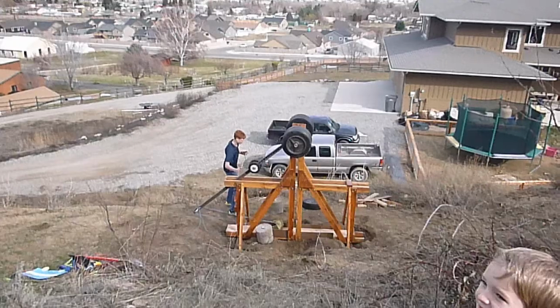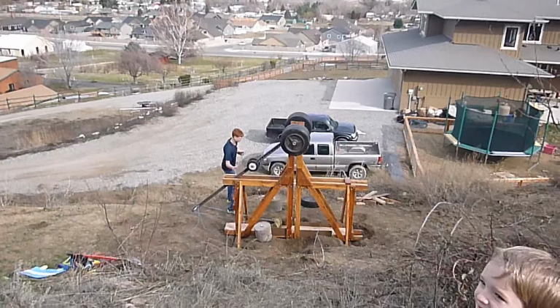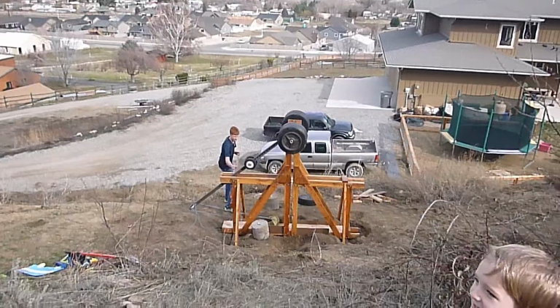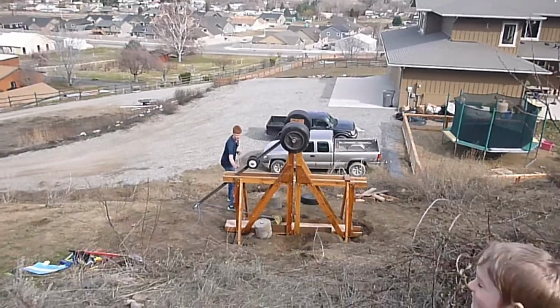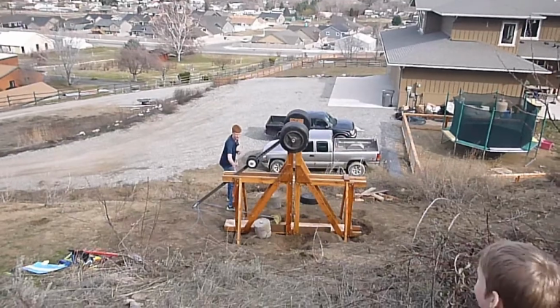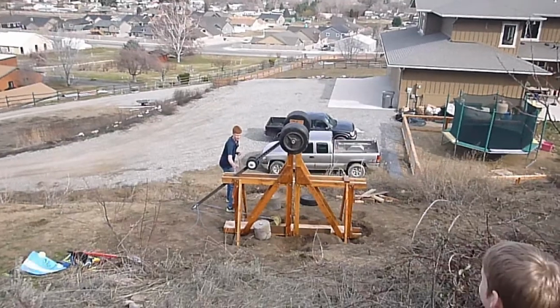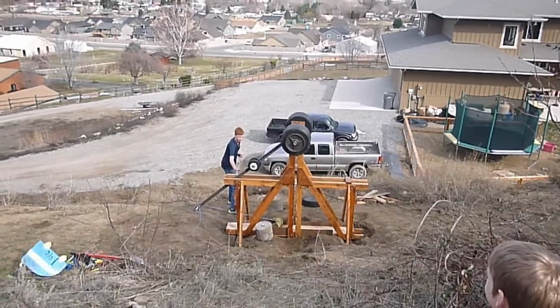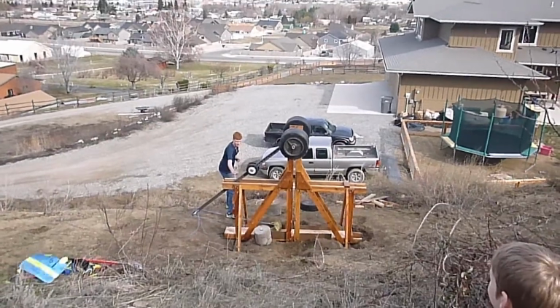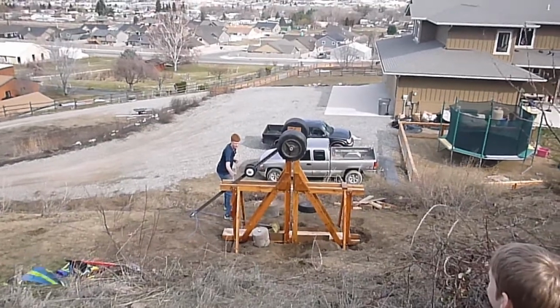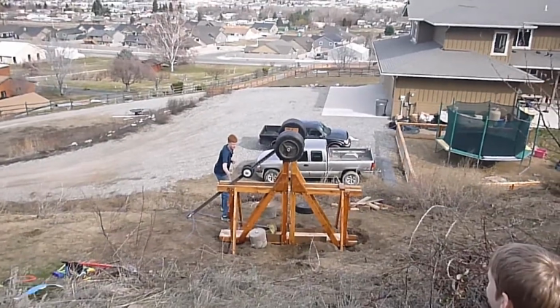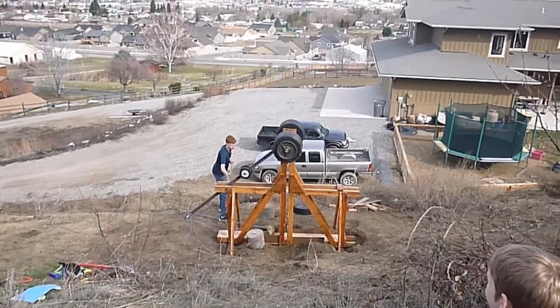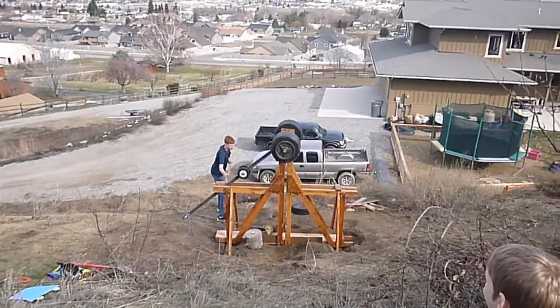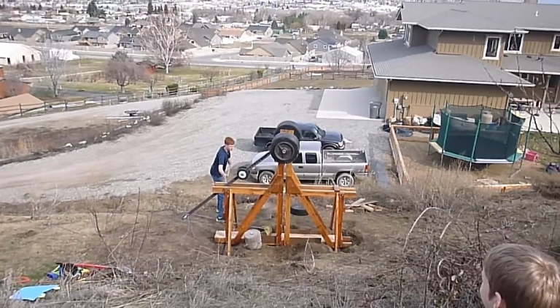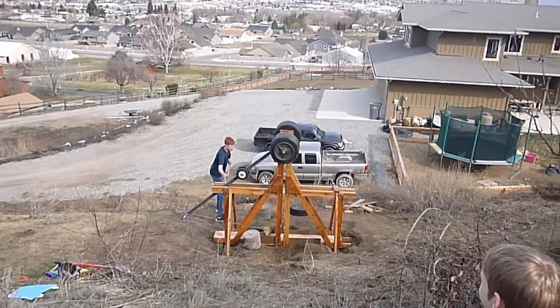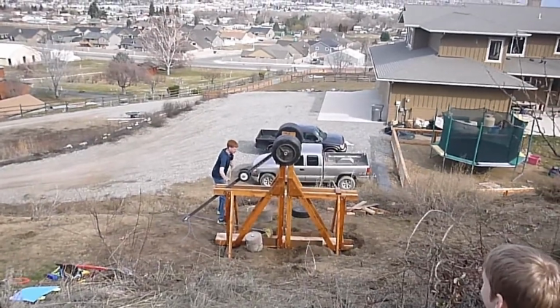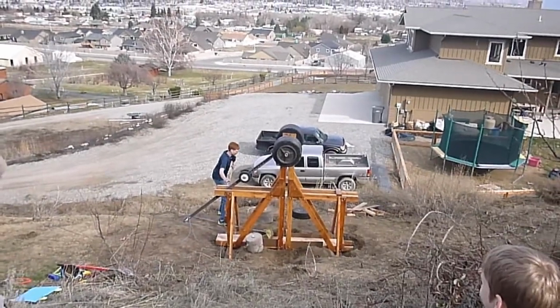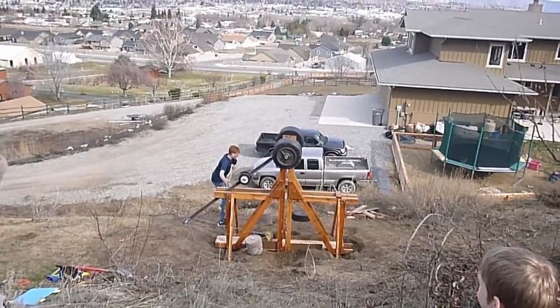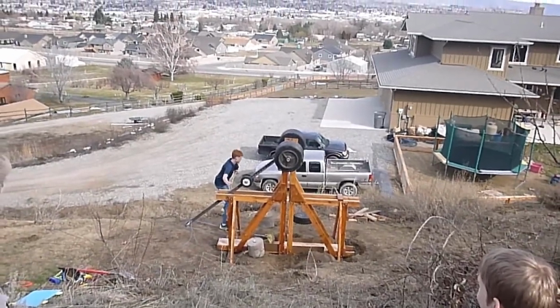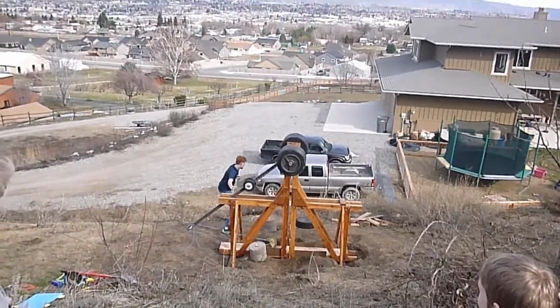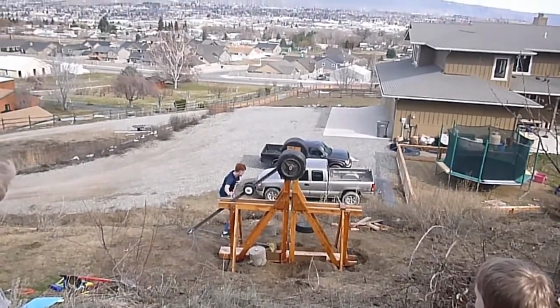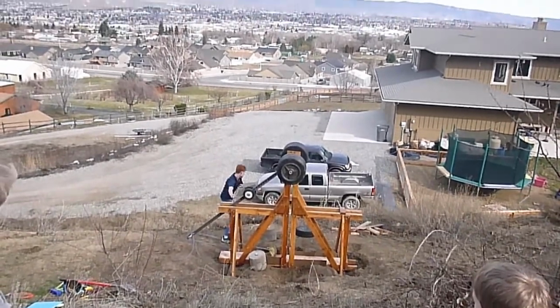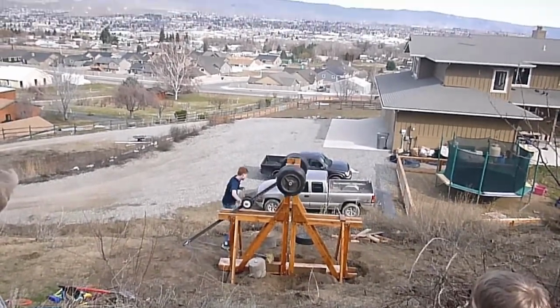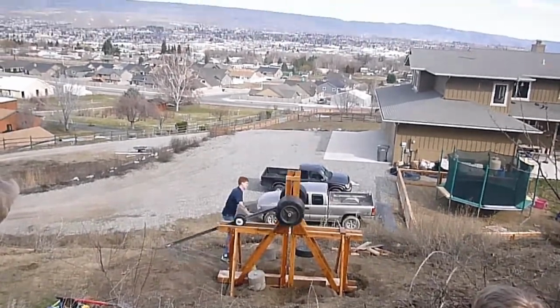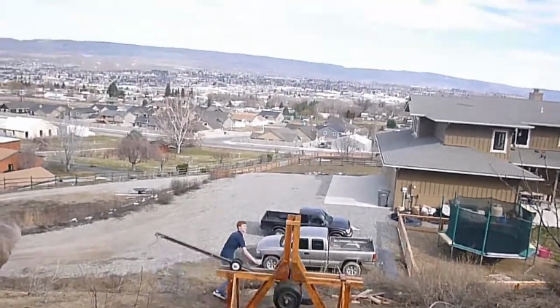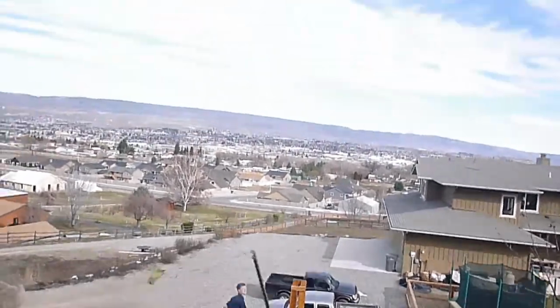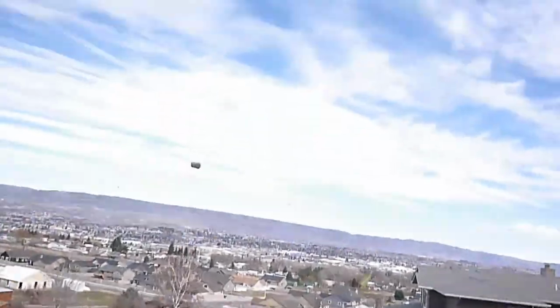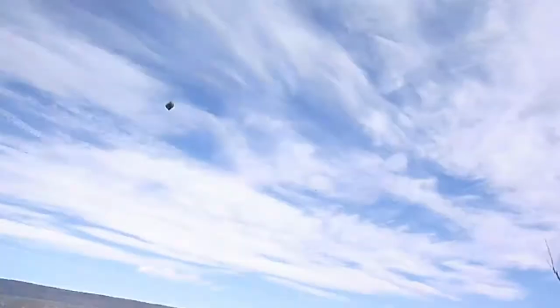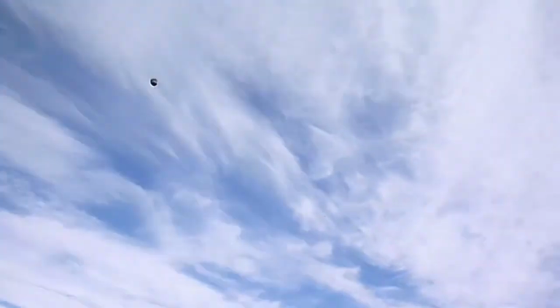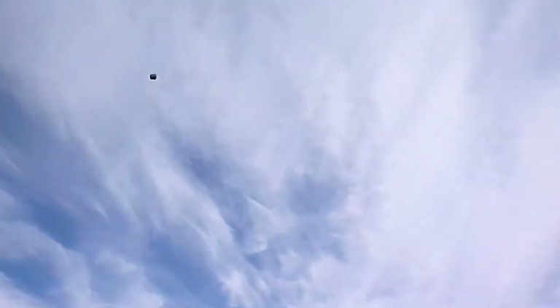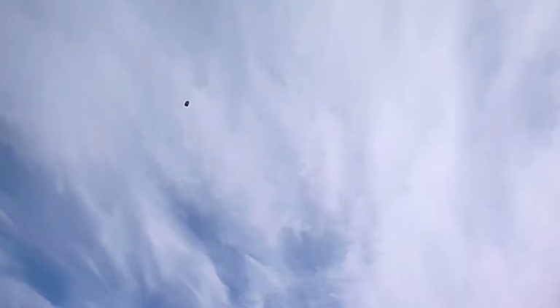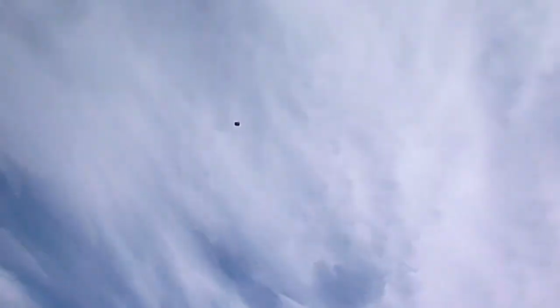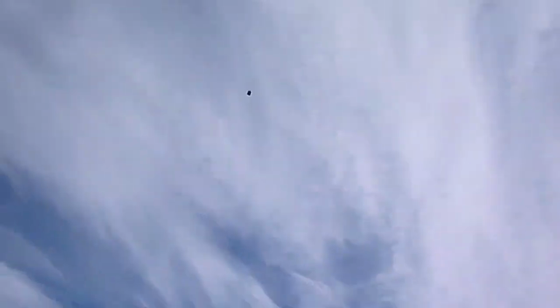Basement Engineer here, and today we'll be looking at an 8-foot trebuchet designed for throwing melons and bricks.